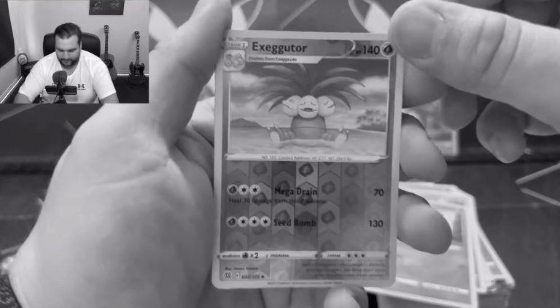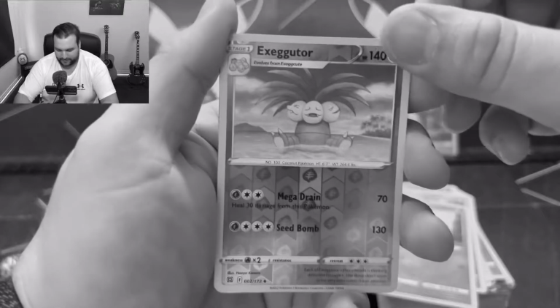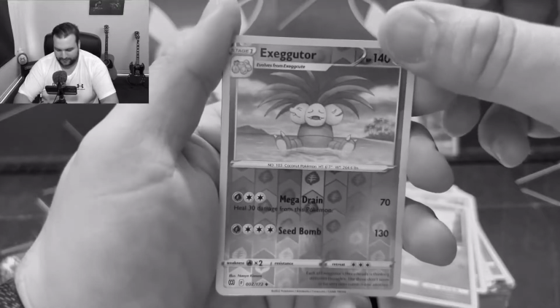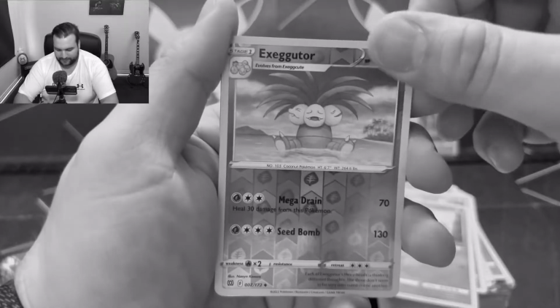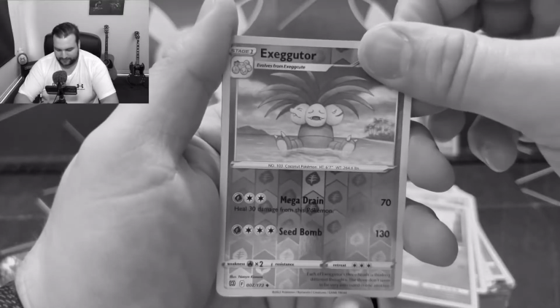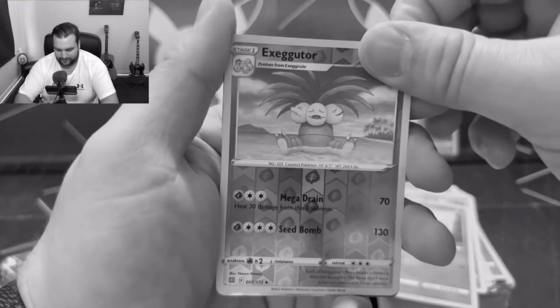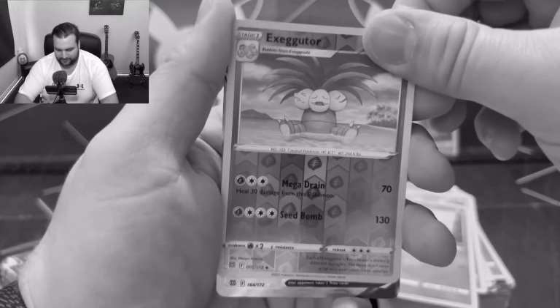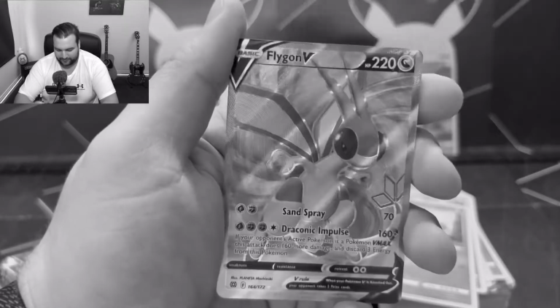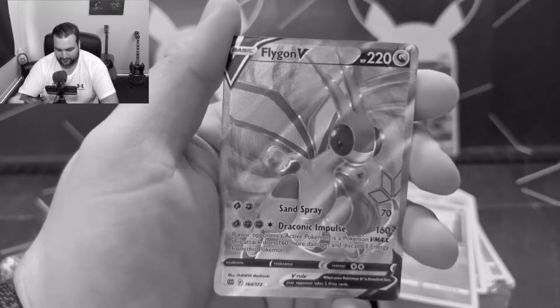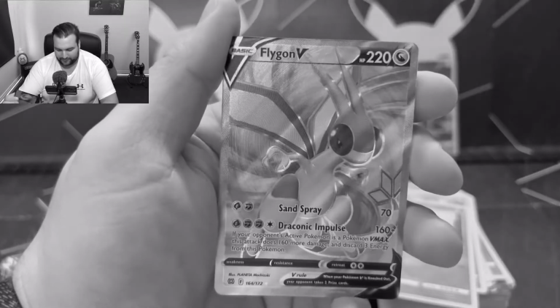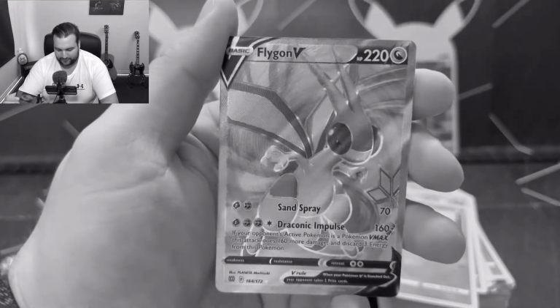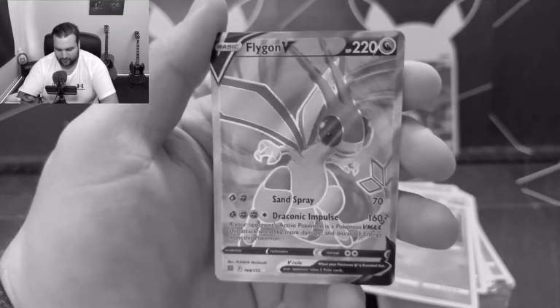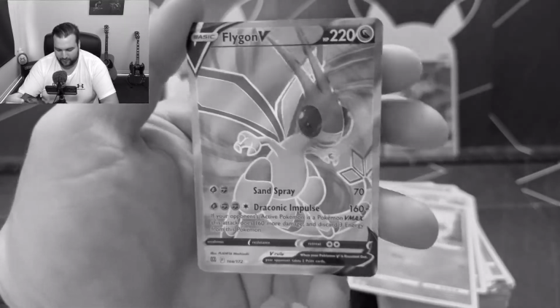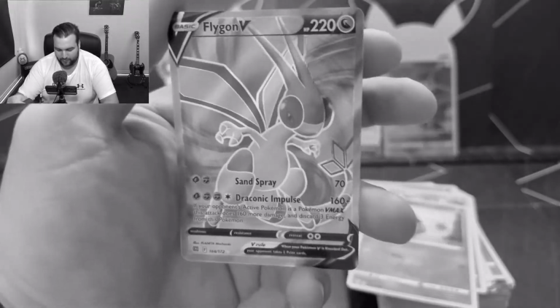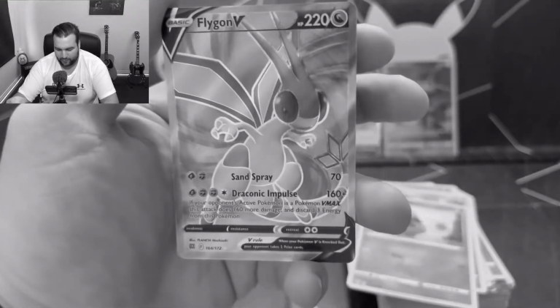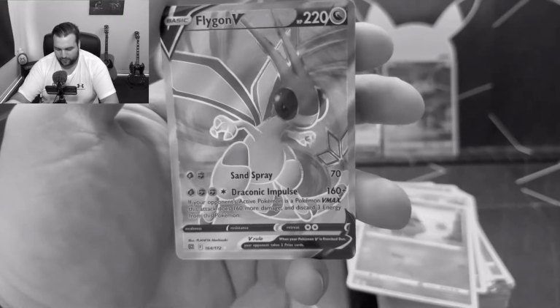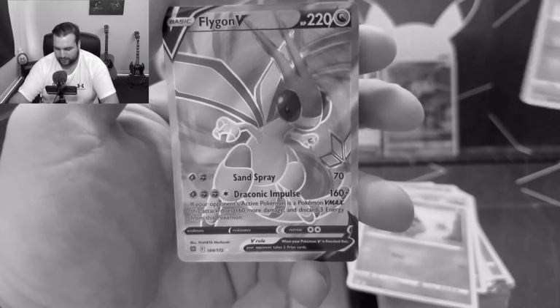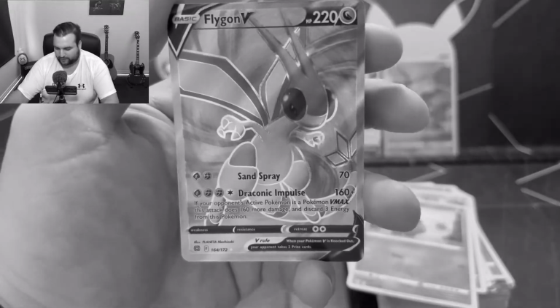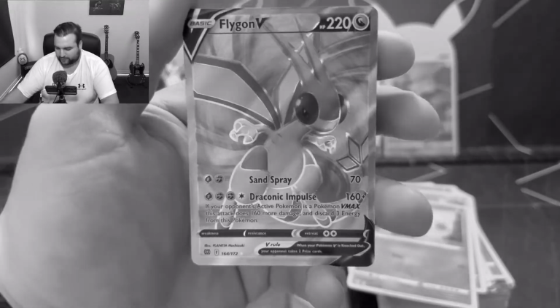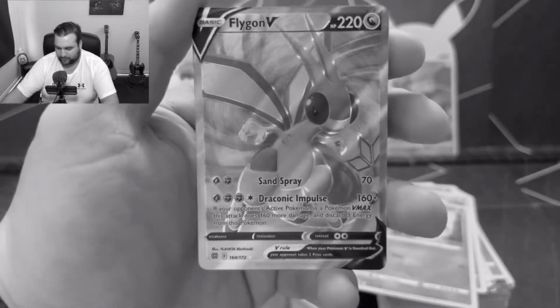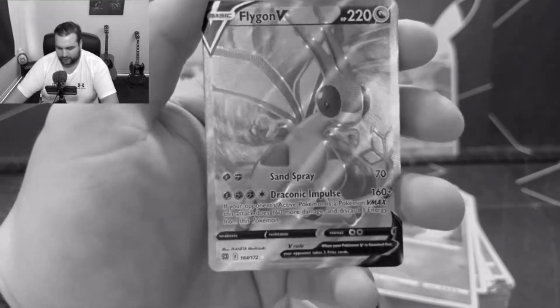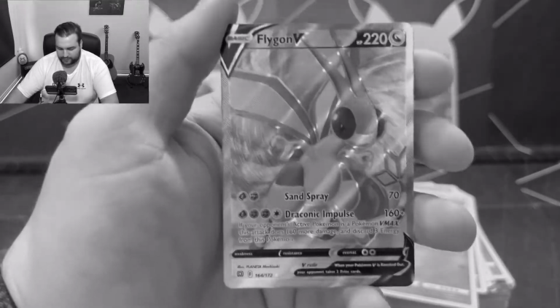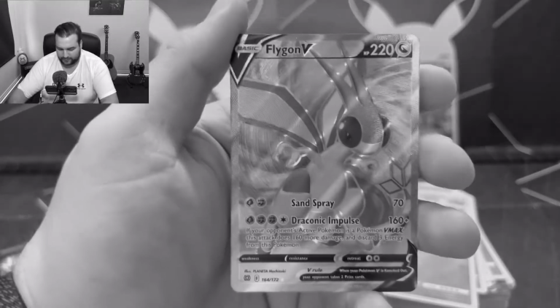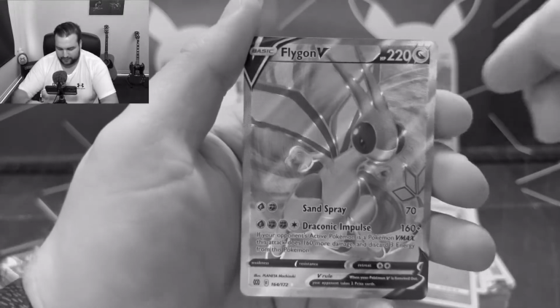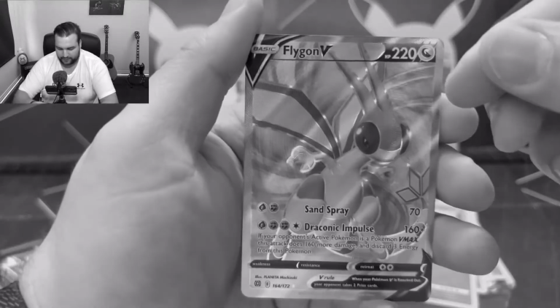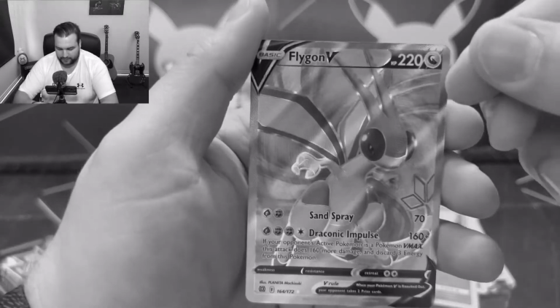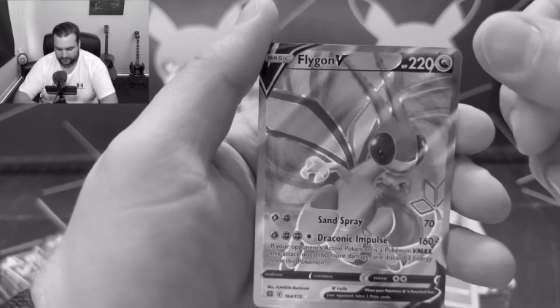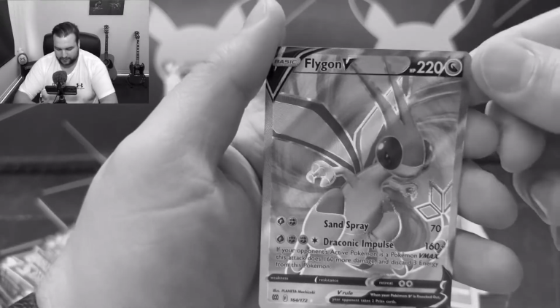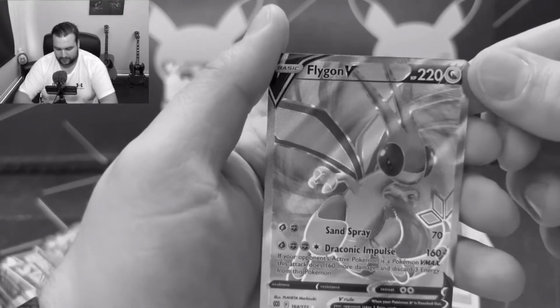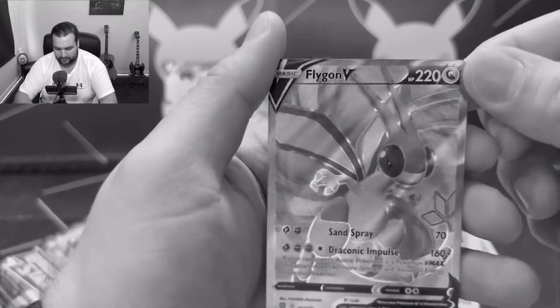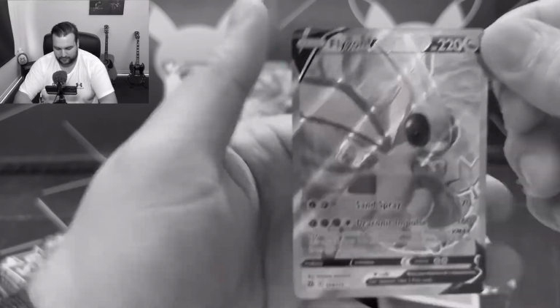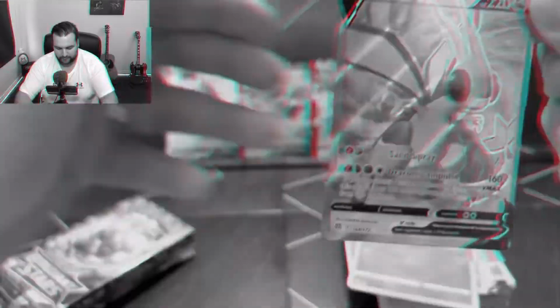Exeggutor is a reverse holo. That's a goodie. That is a good one.